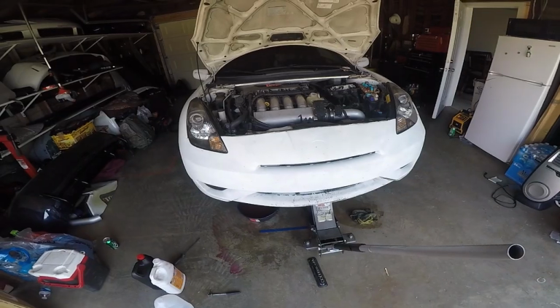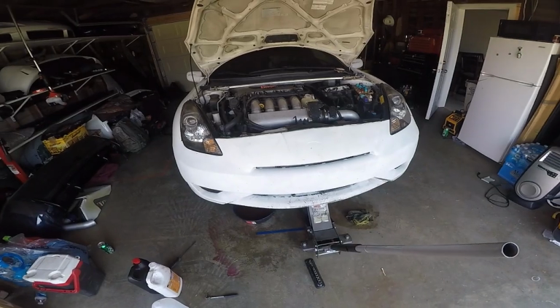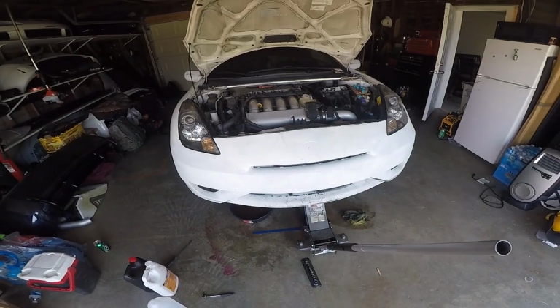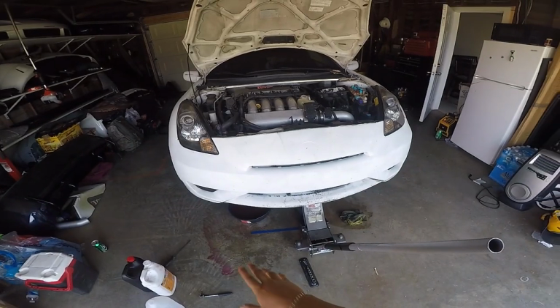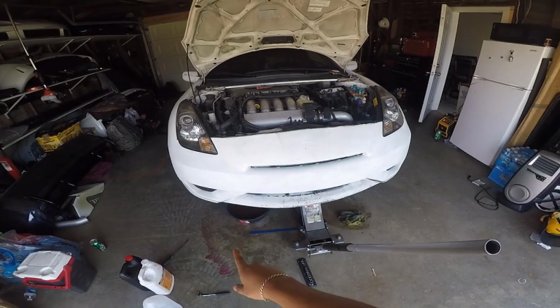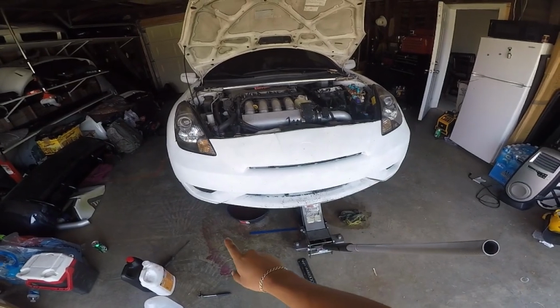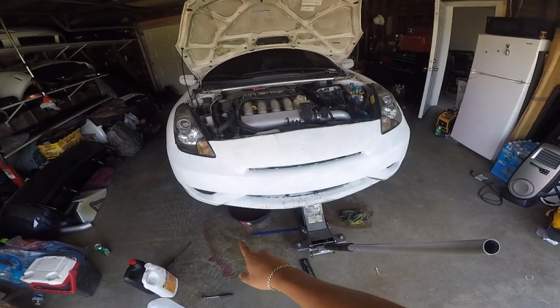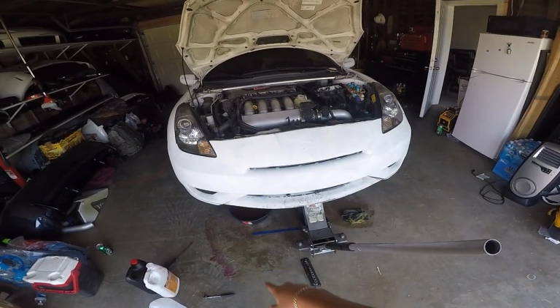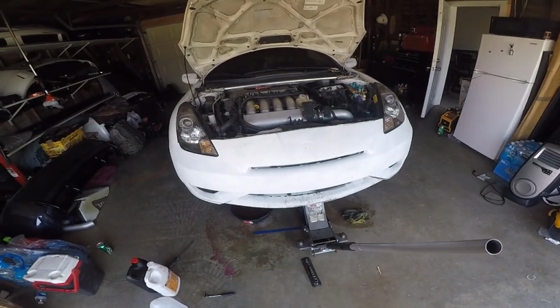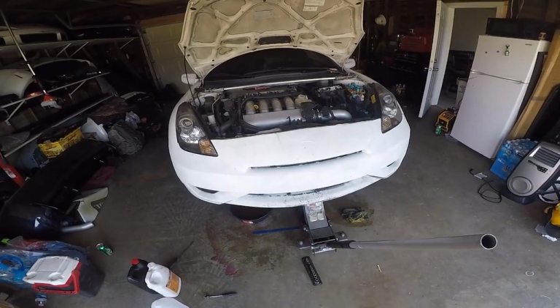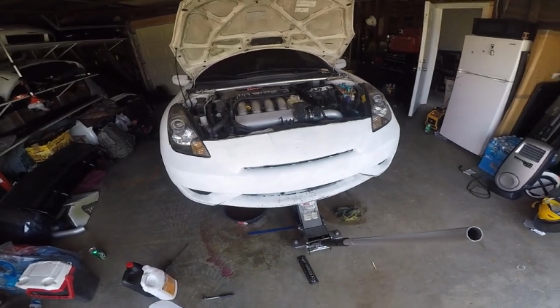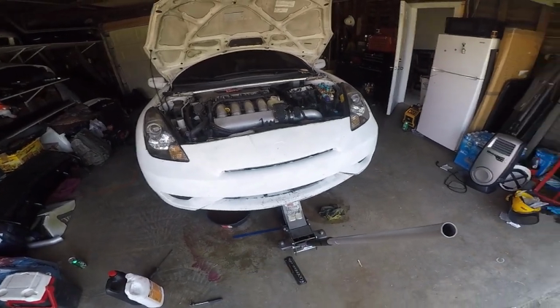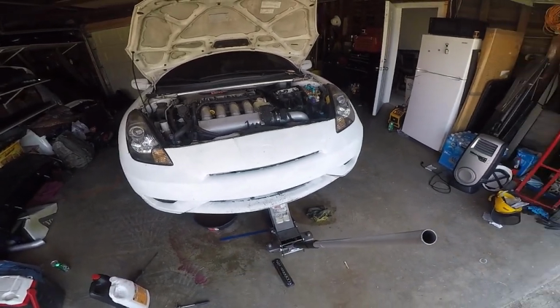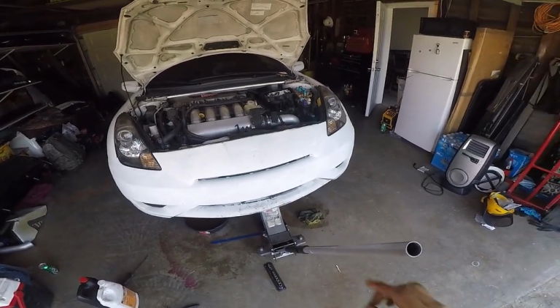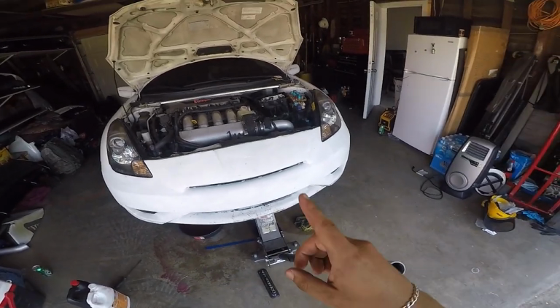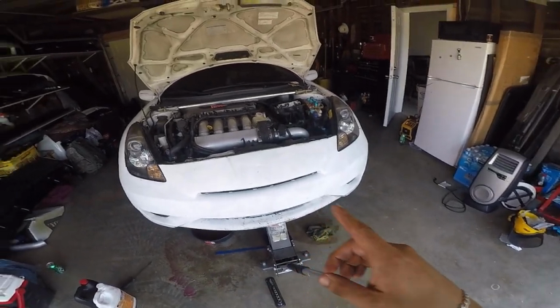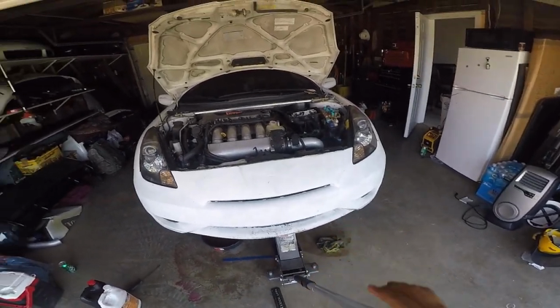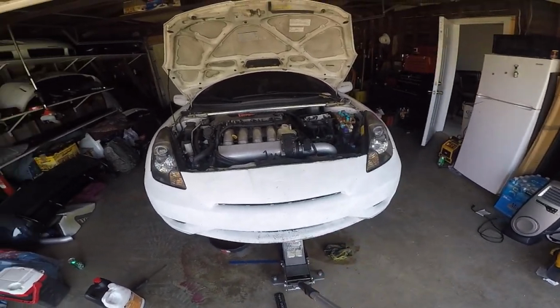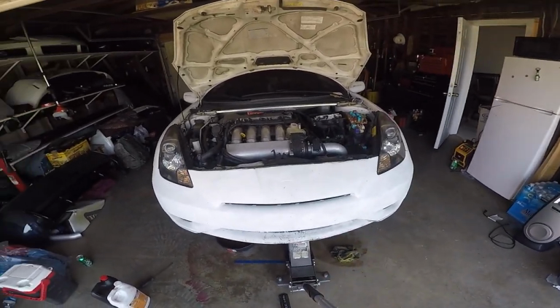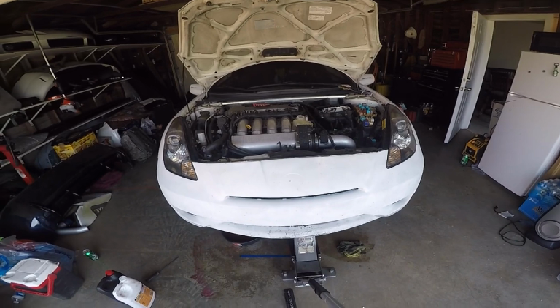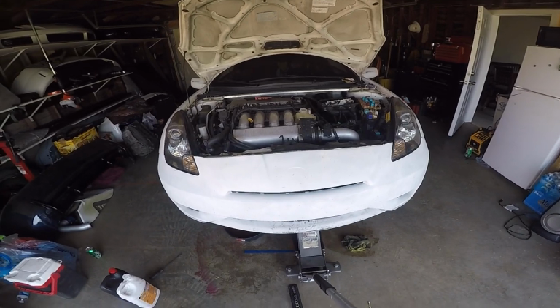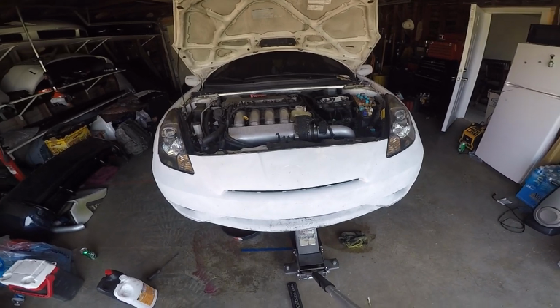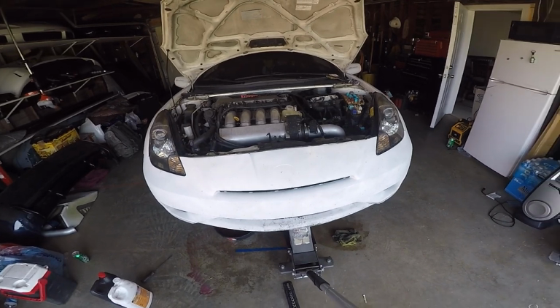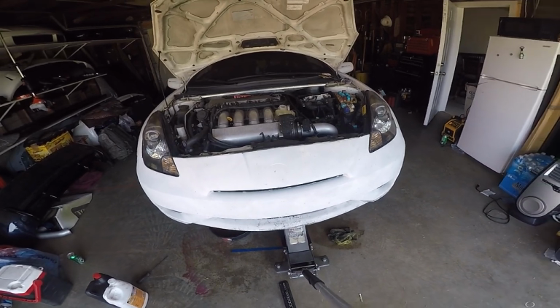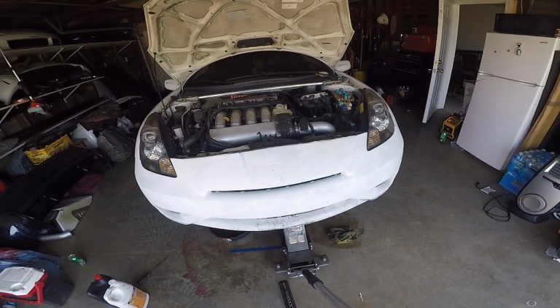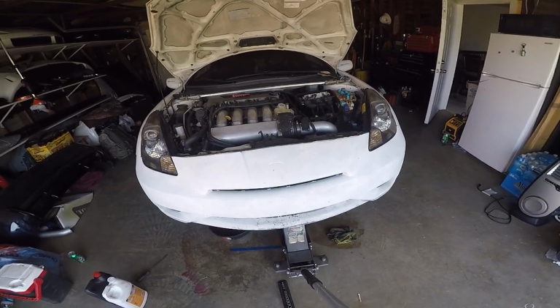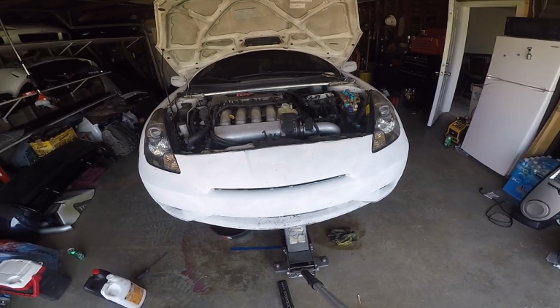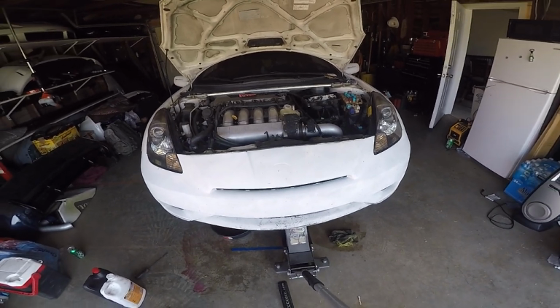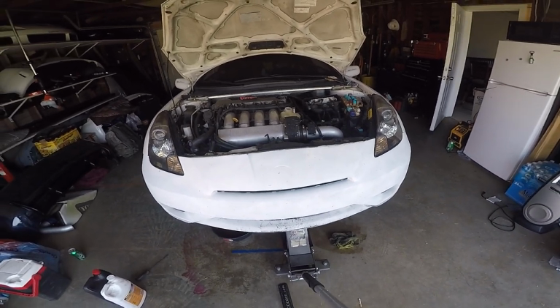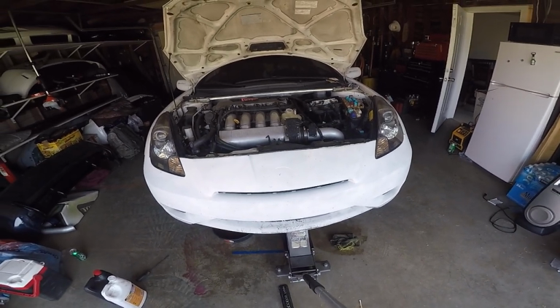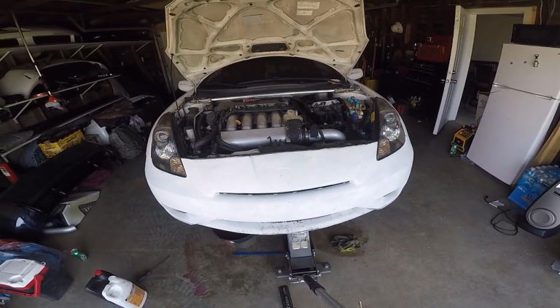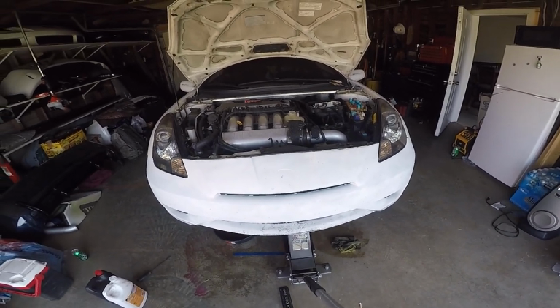I already put the hose back. Now I just gotta fill it up, bleed it out, and call it a day.